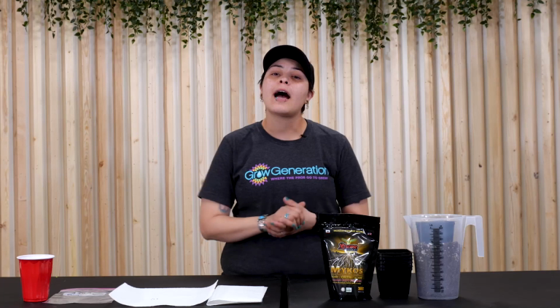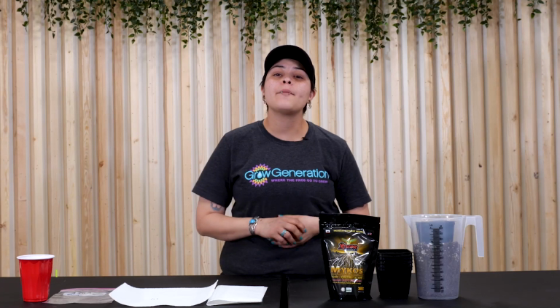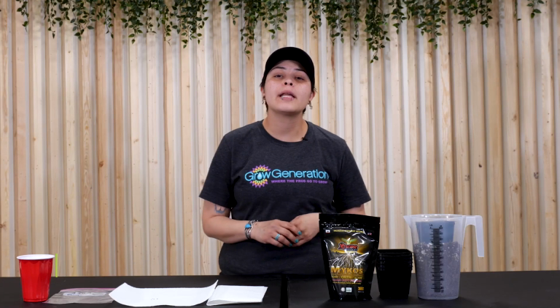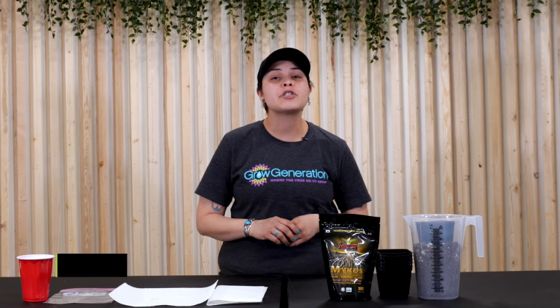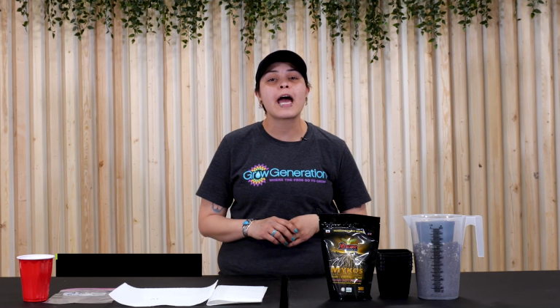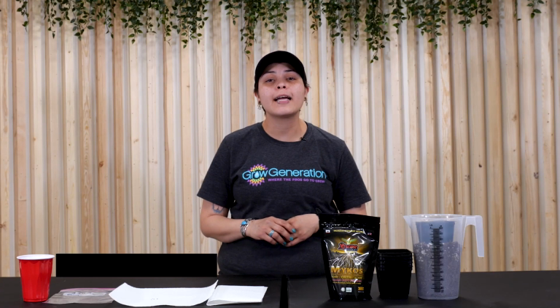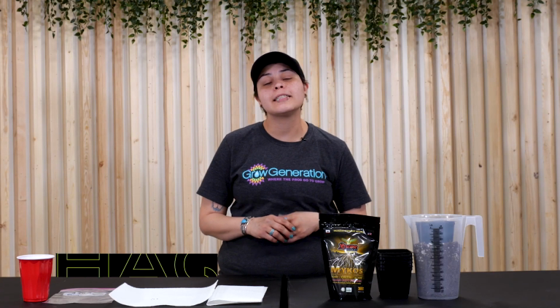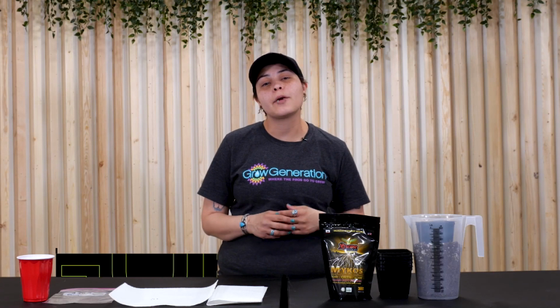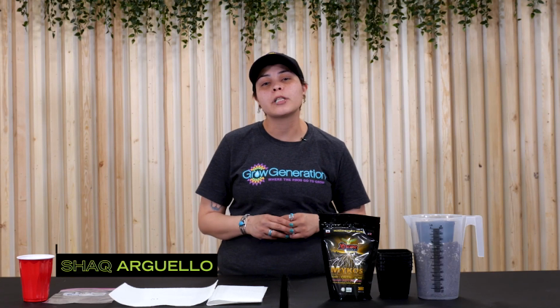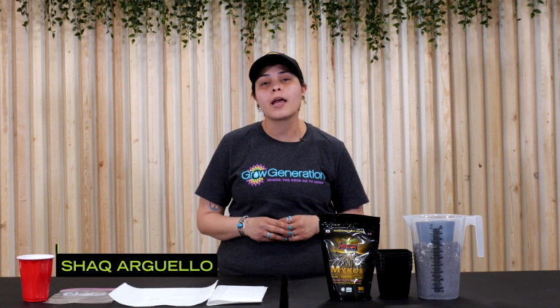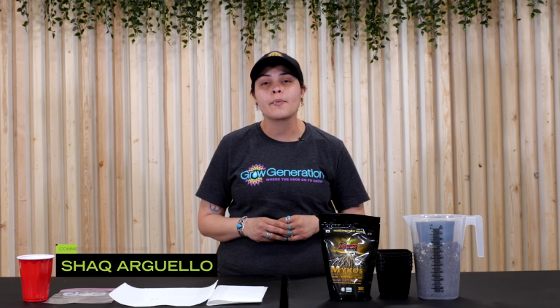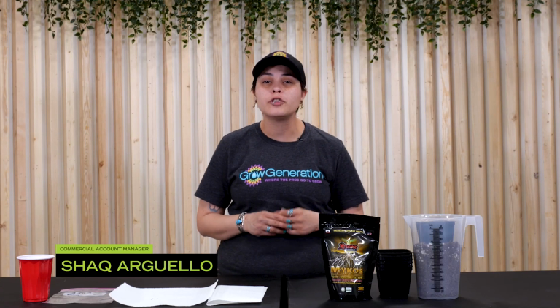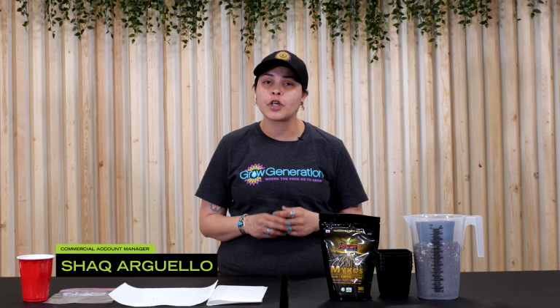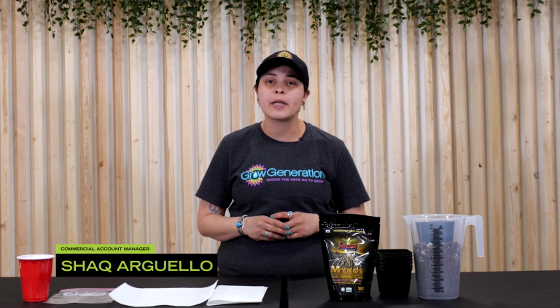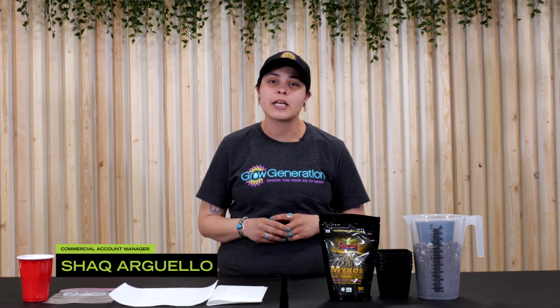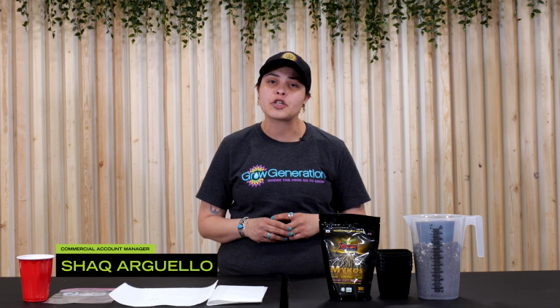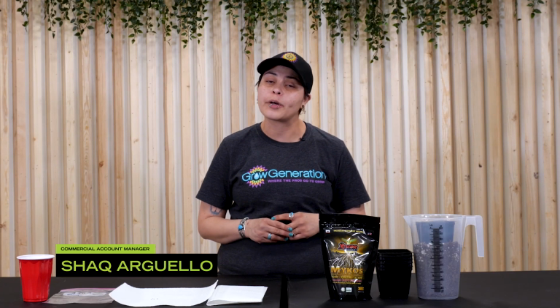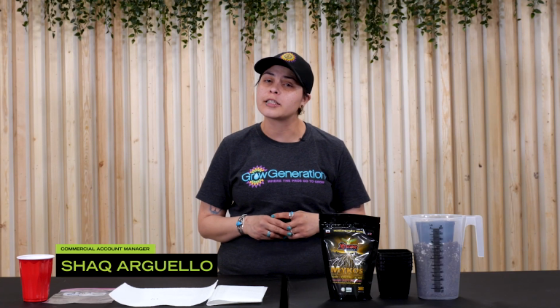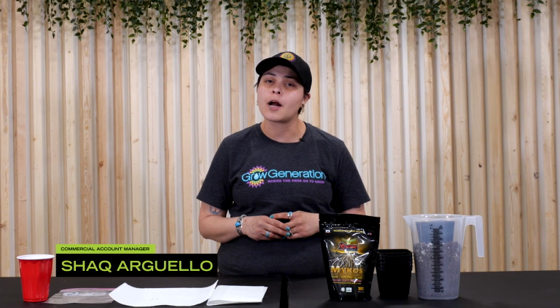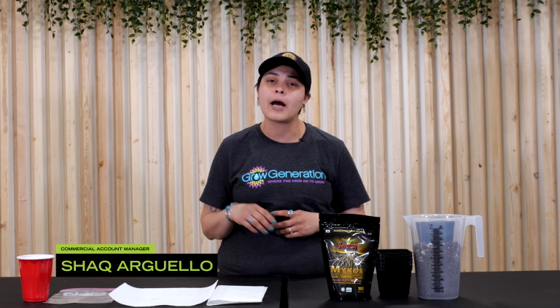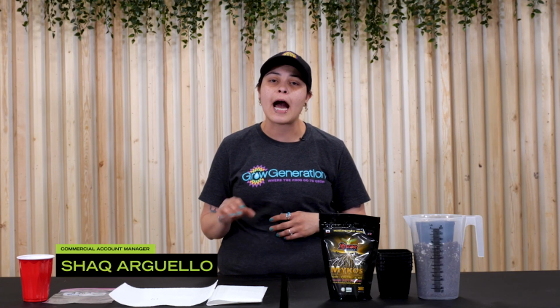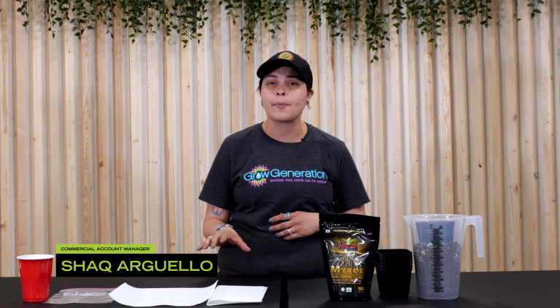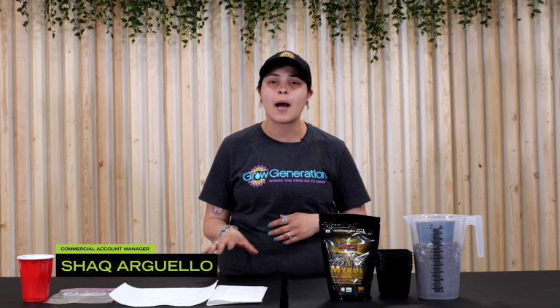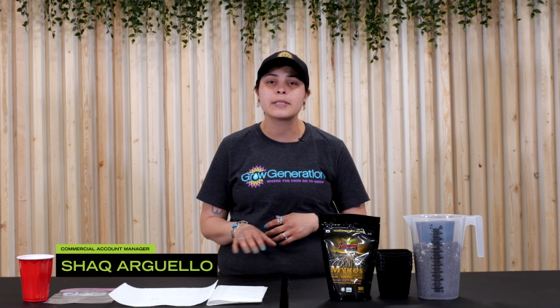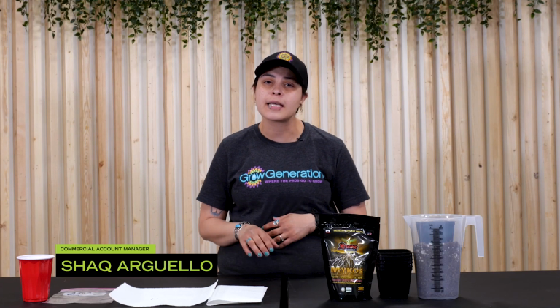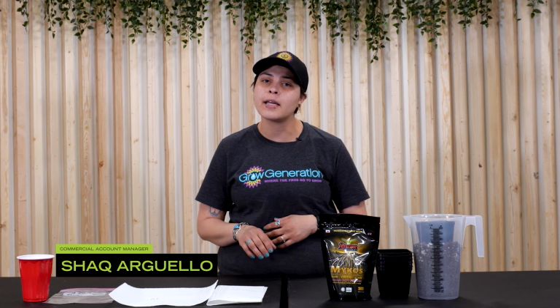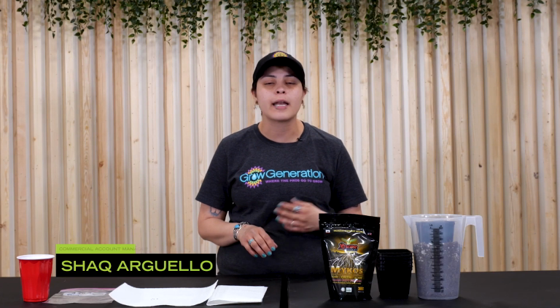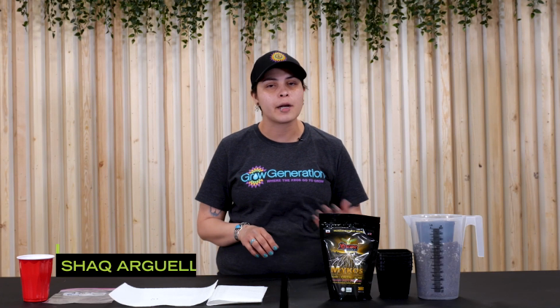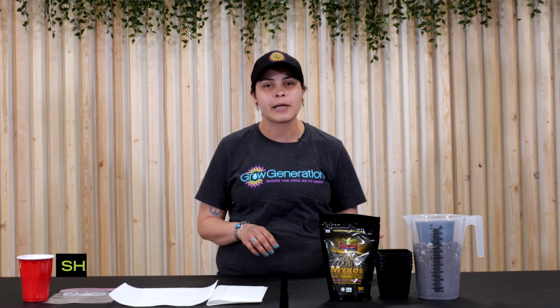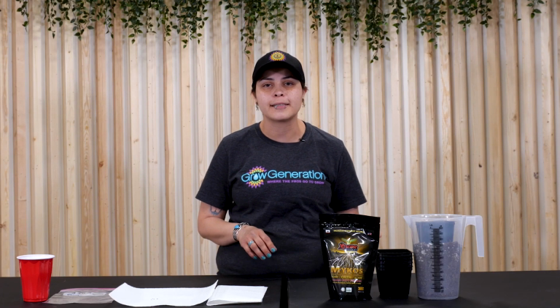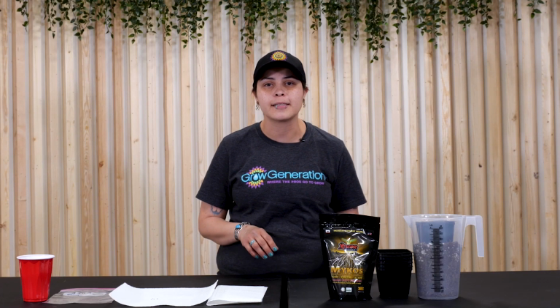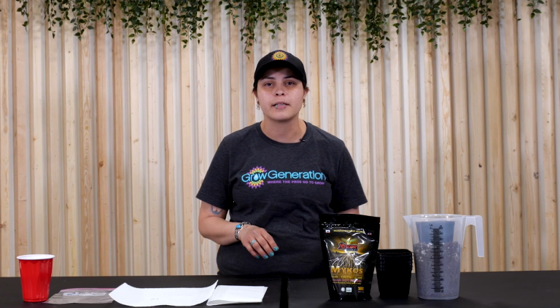Hi, my name is Shaq and today we're talking about germination. We're going to talk about how to pop a seed and how to plant a seed.